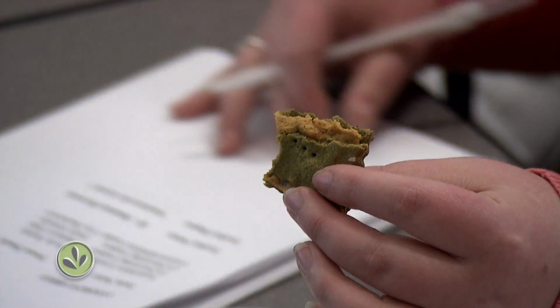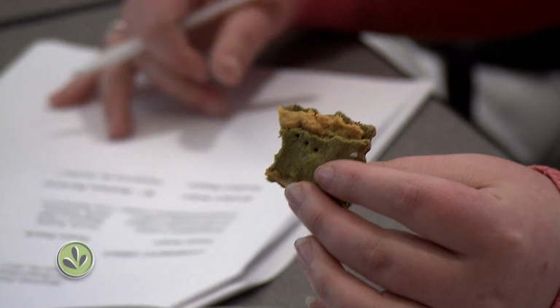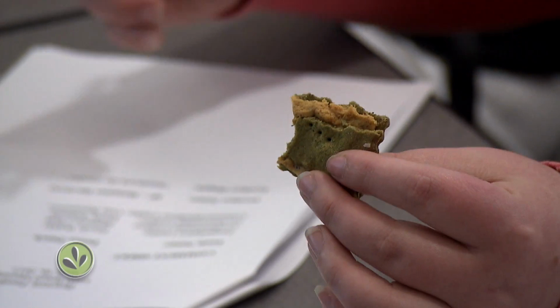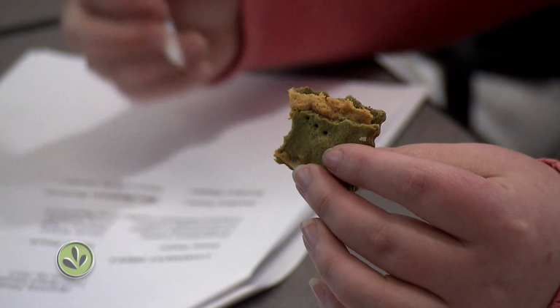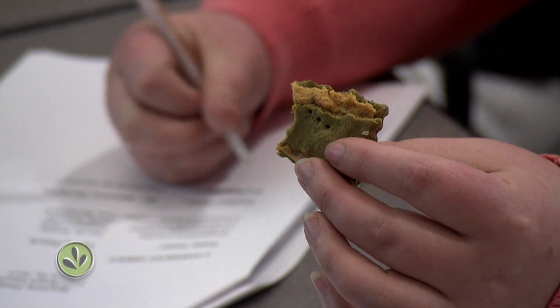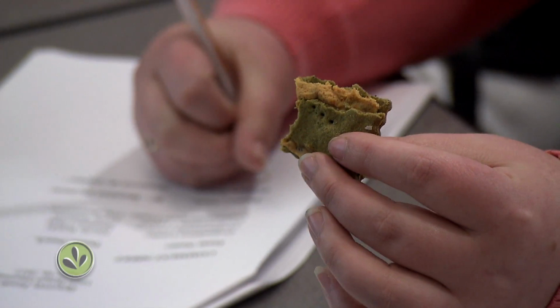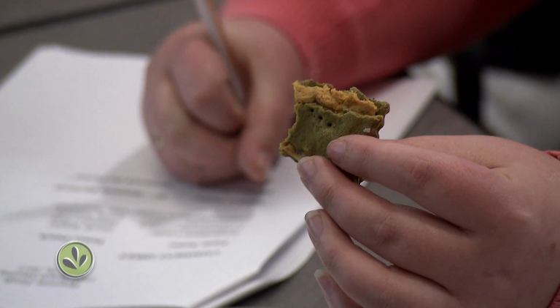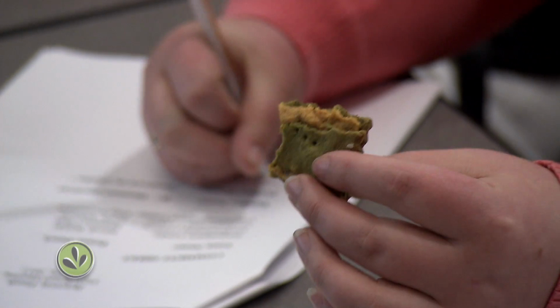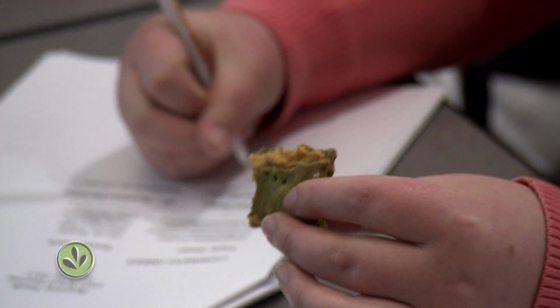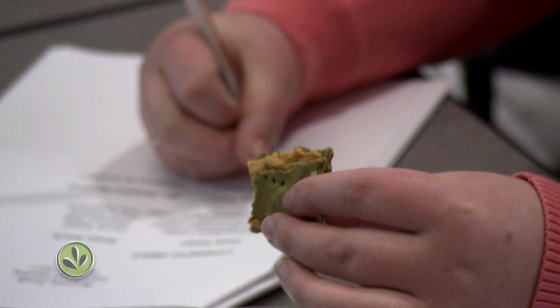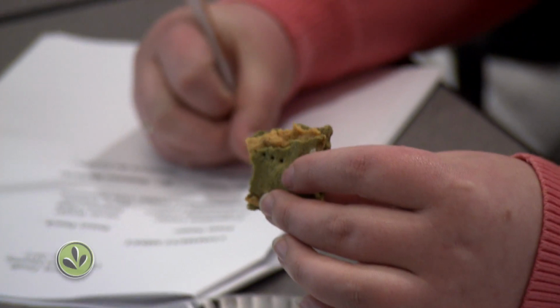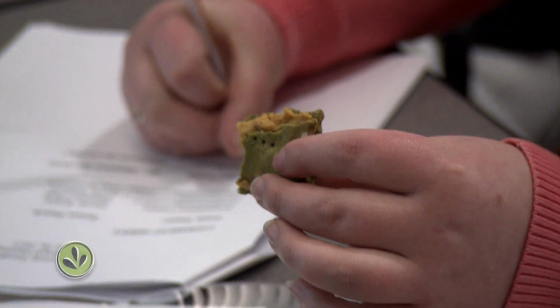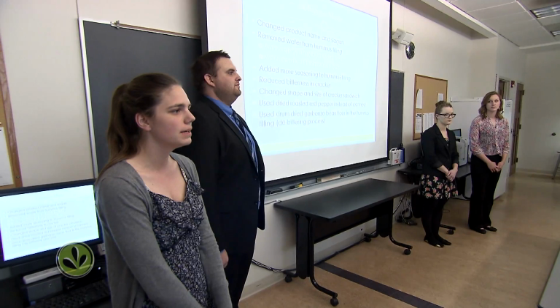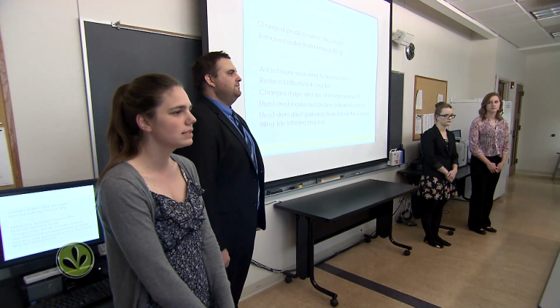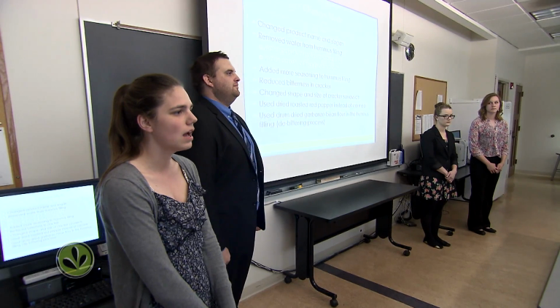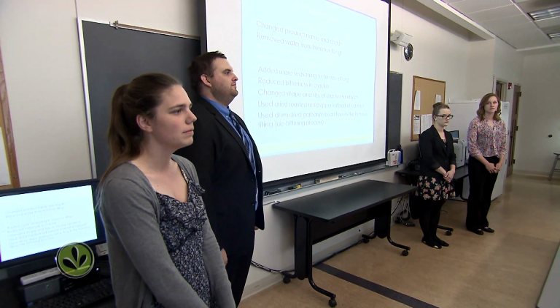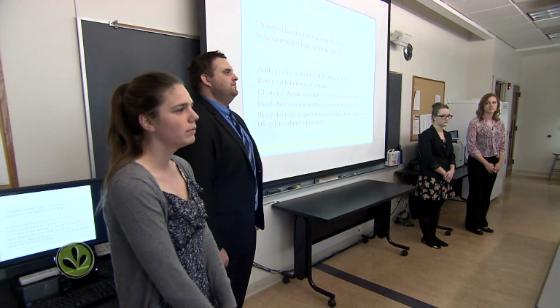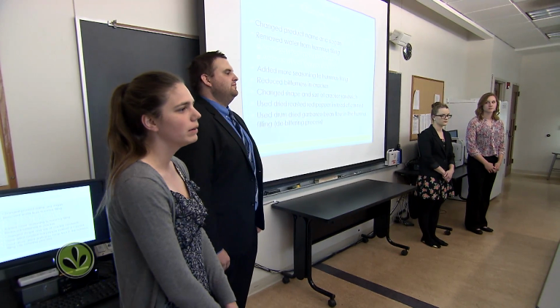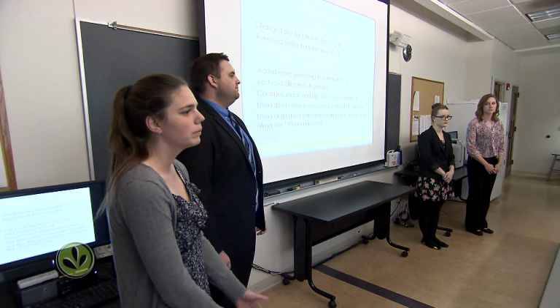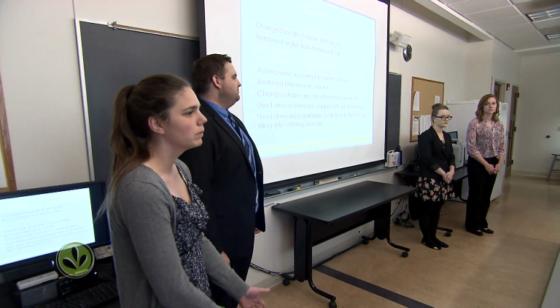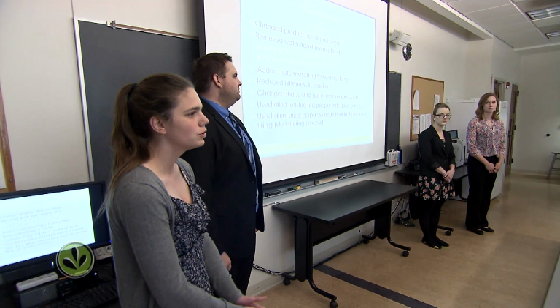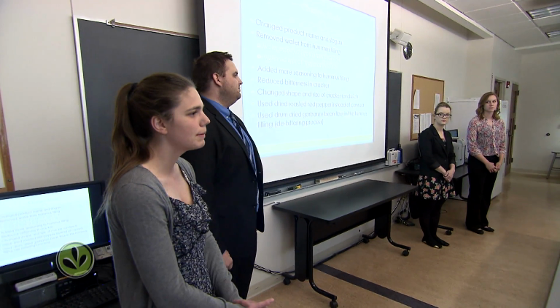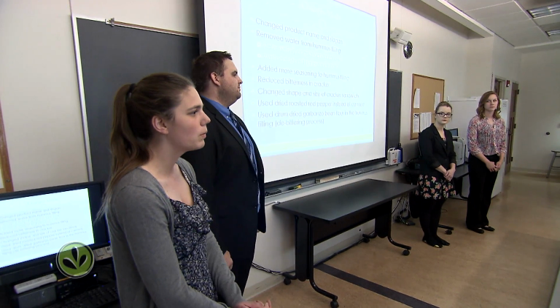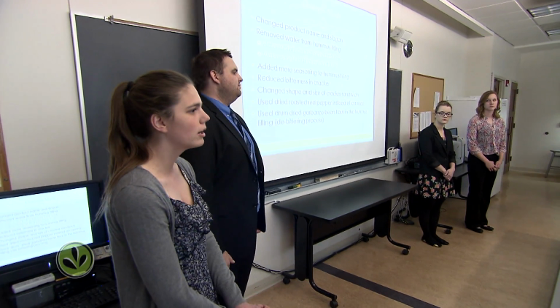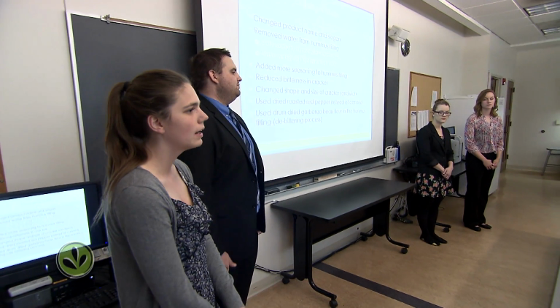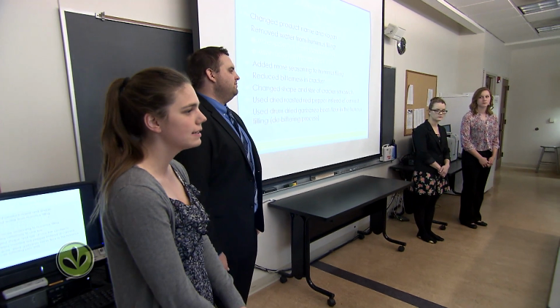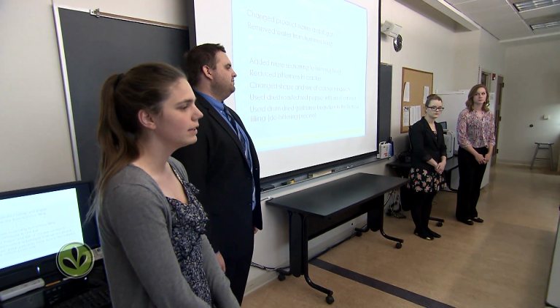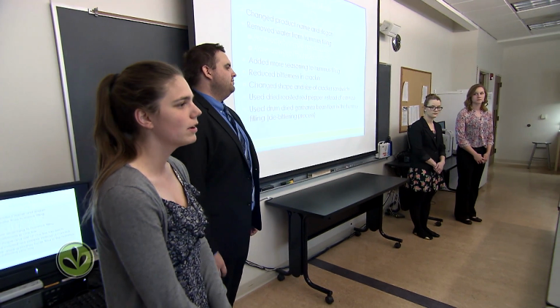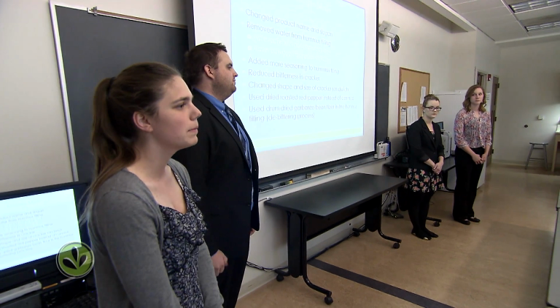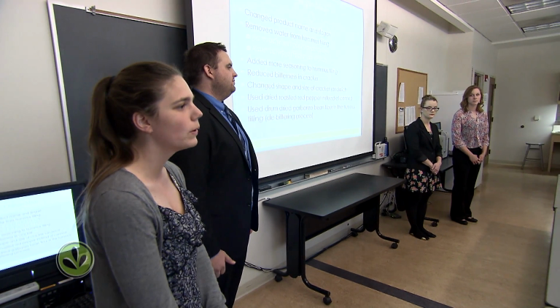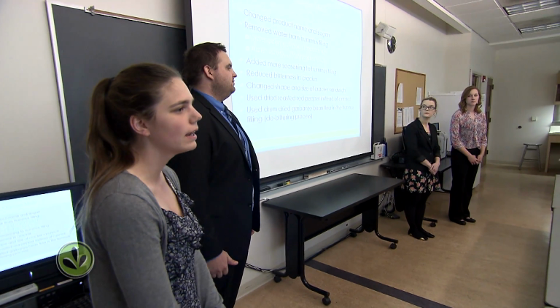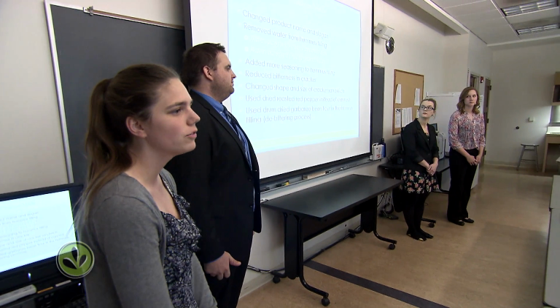We removed all the water from our hummus and we dropped our water activity from 0.94.